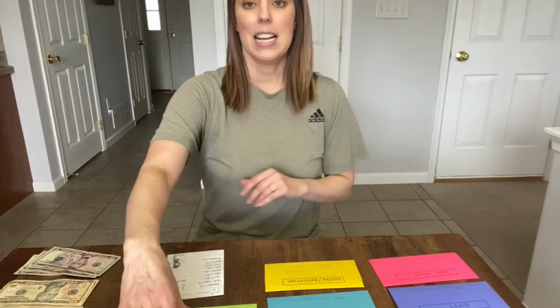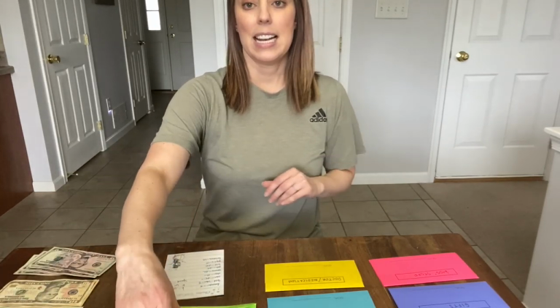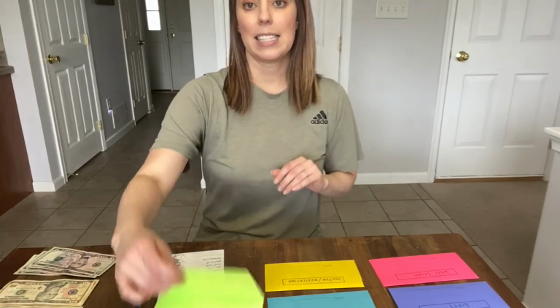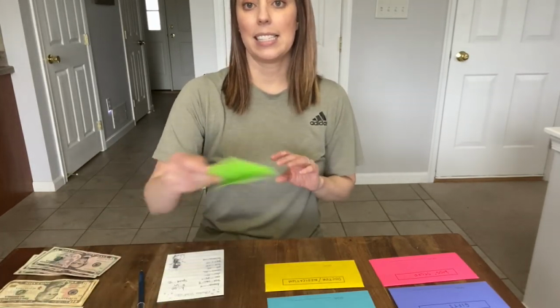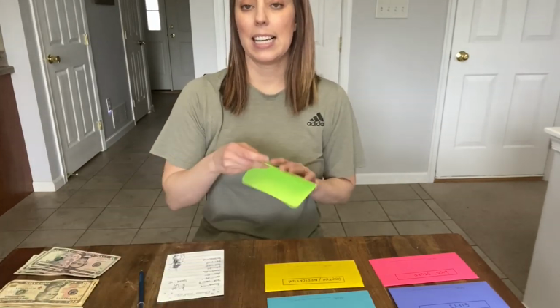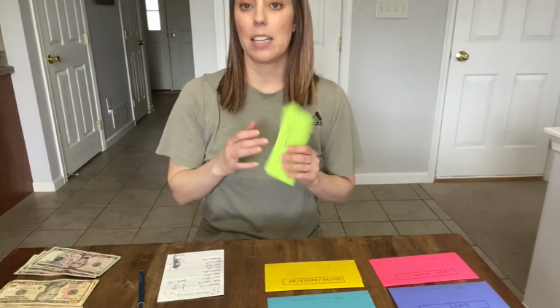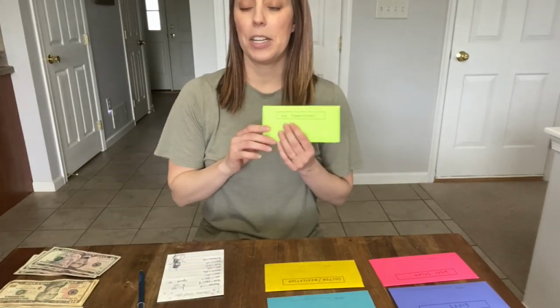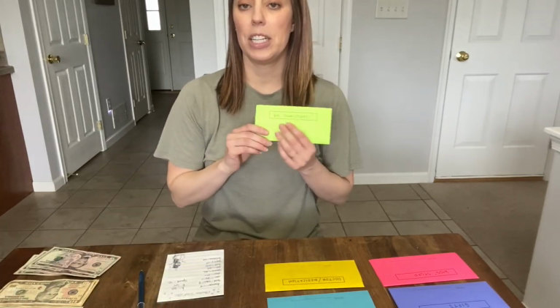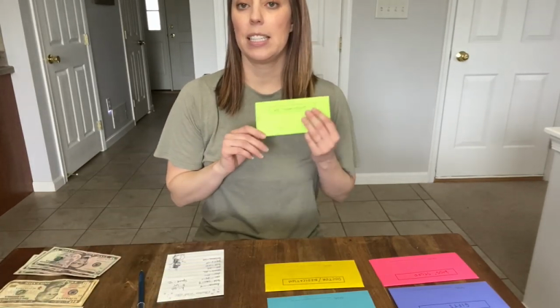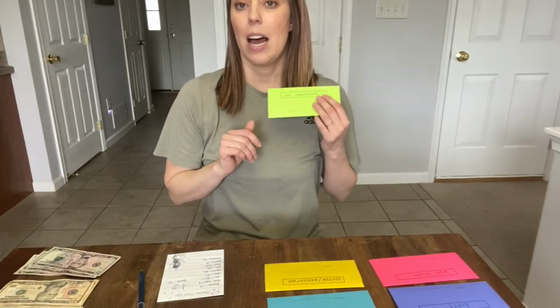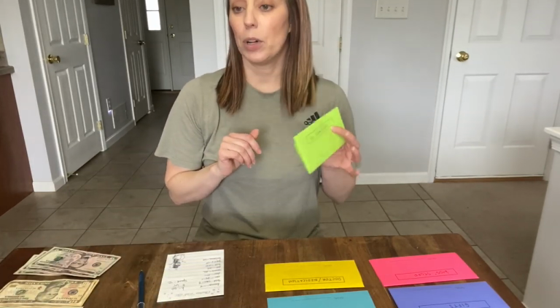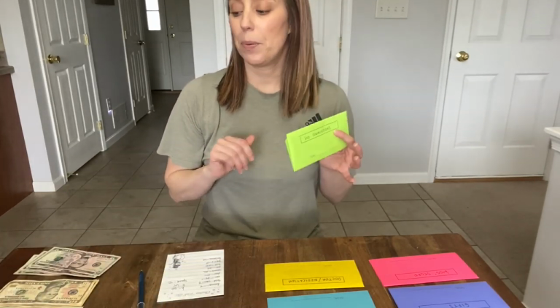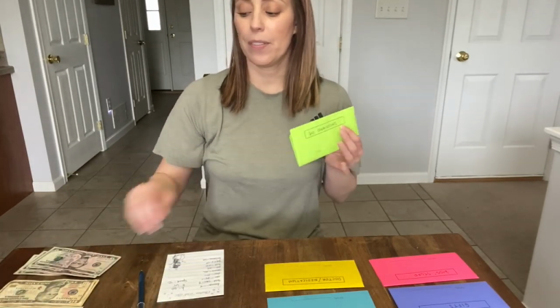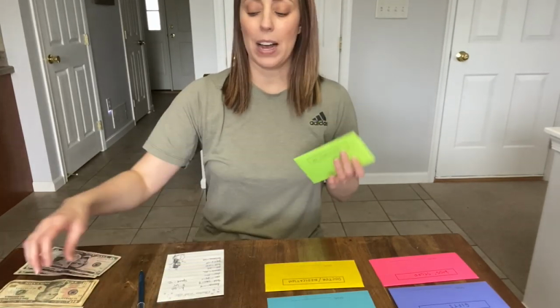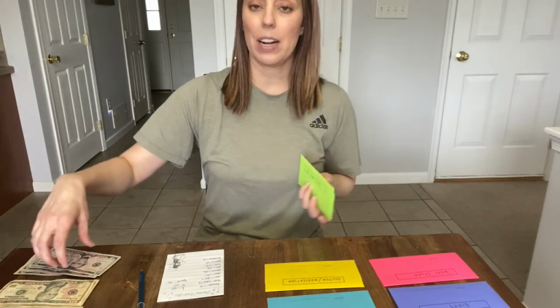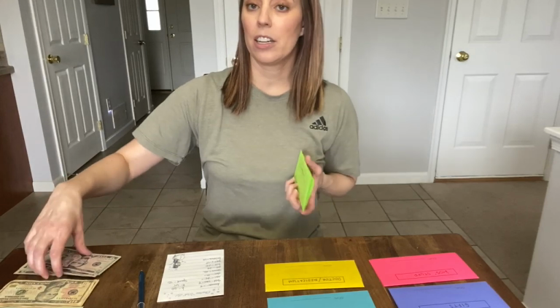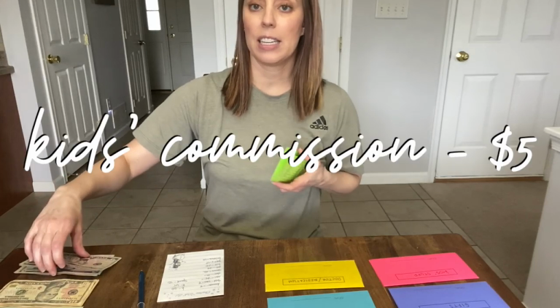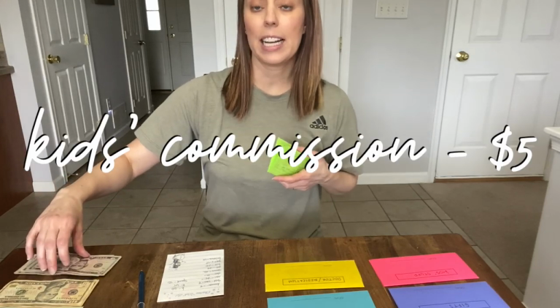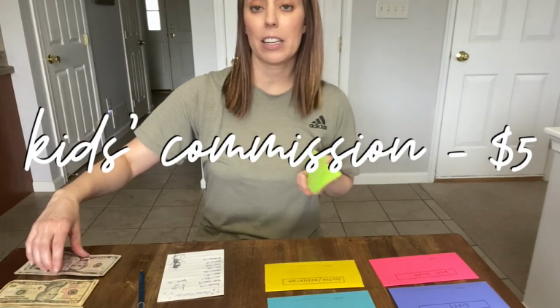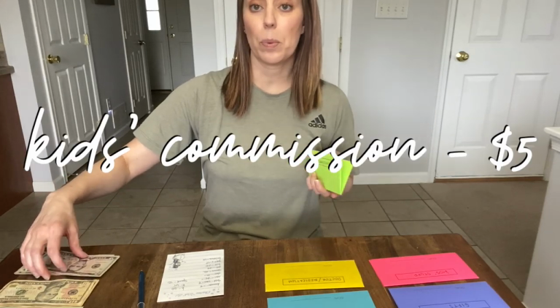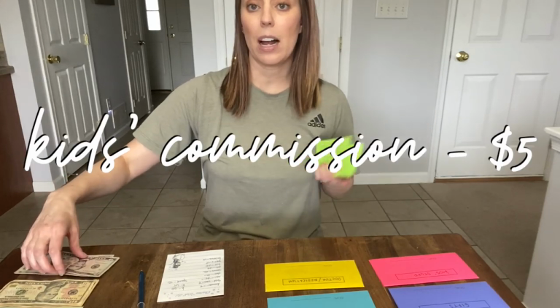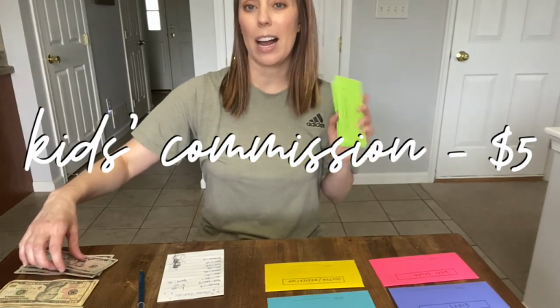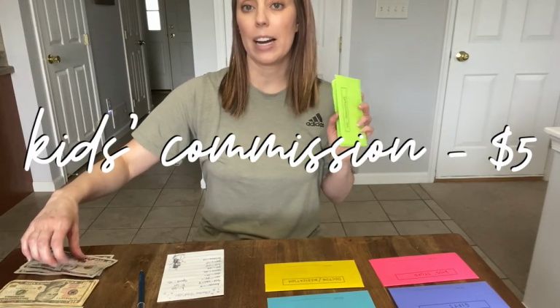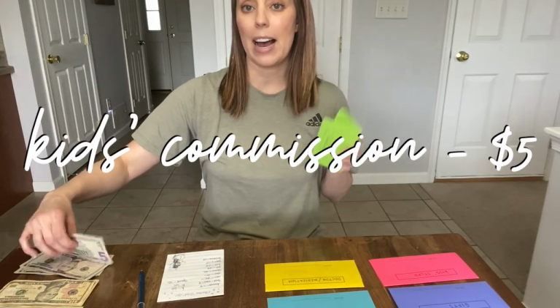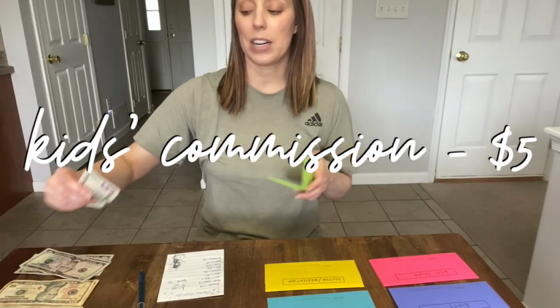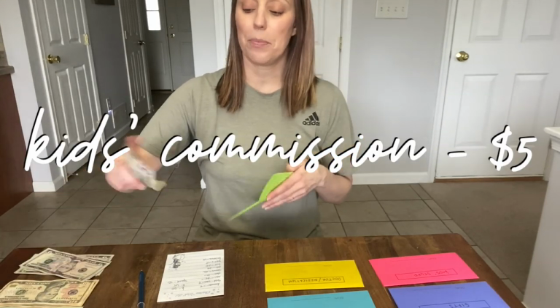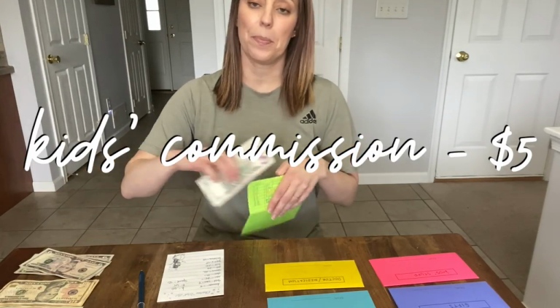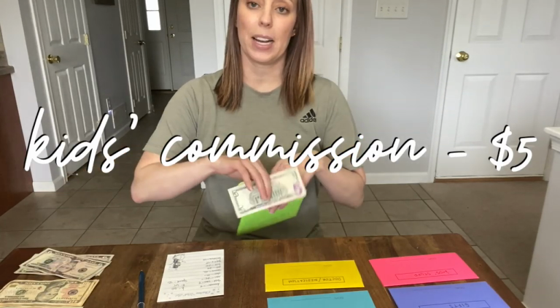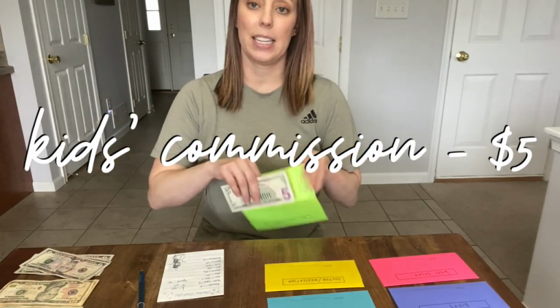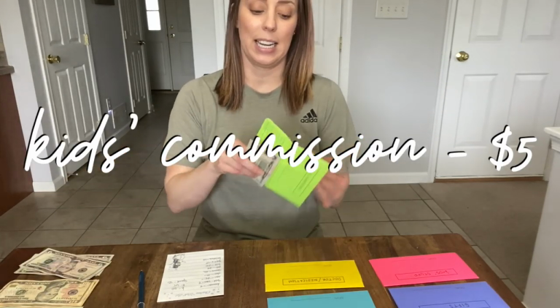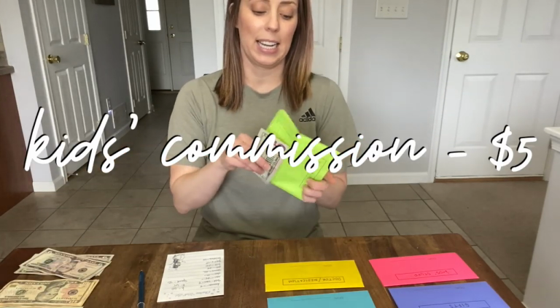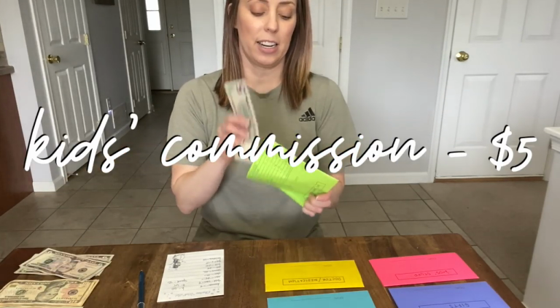Next is kids' commissions — I'm only putting $5 in here as well. I already have a couple of bucks in here already.